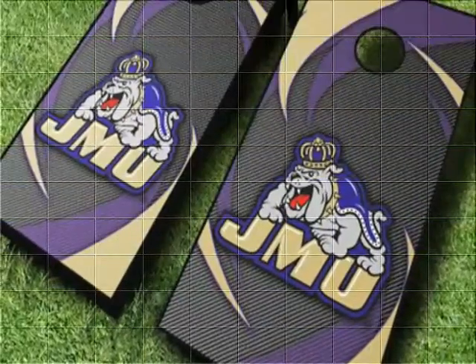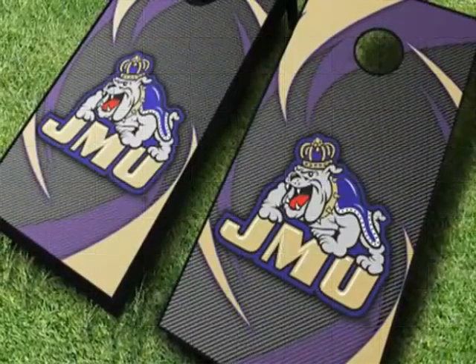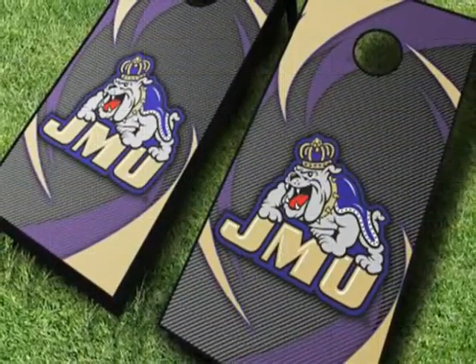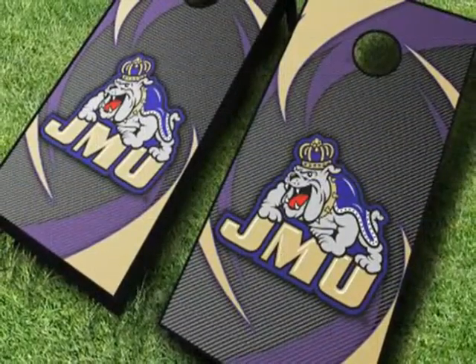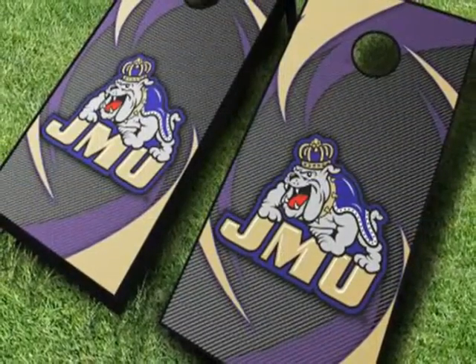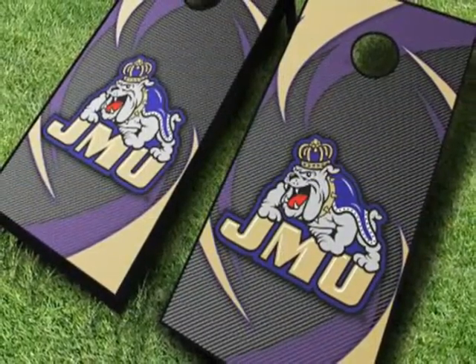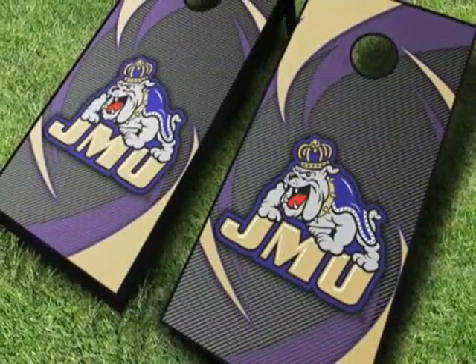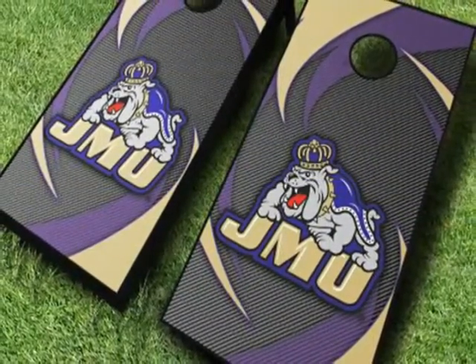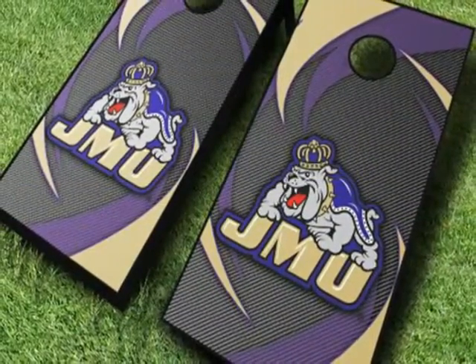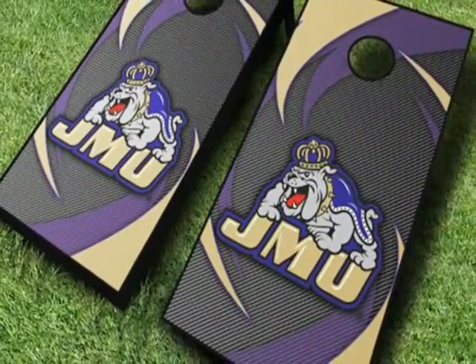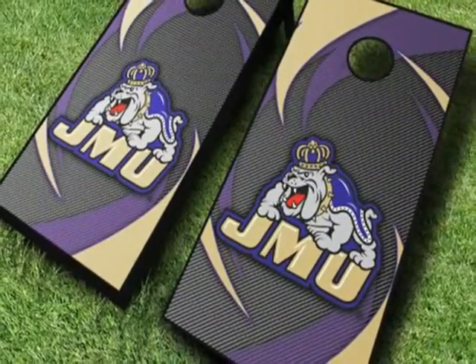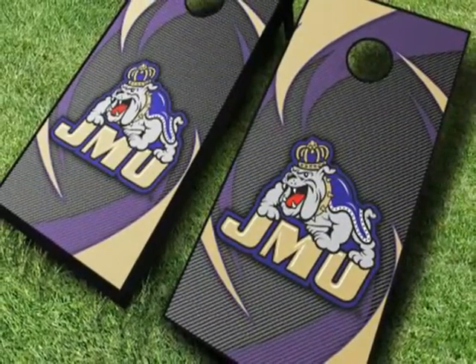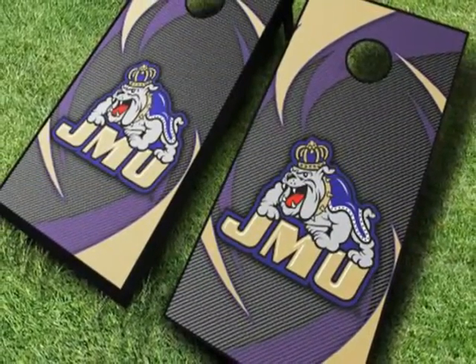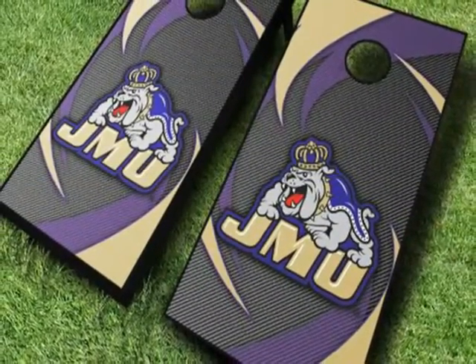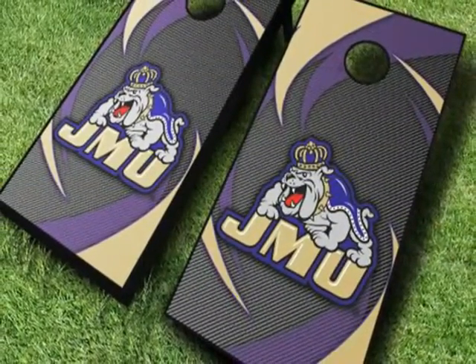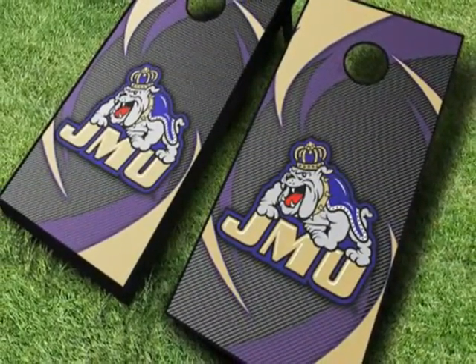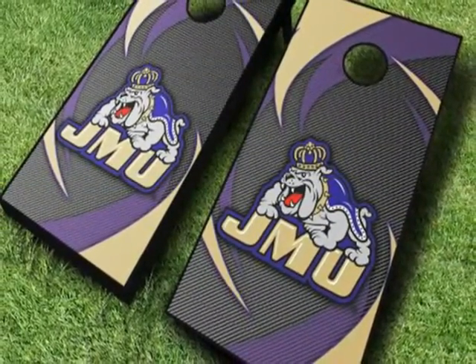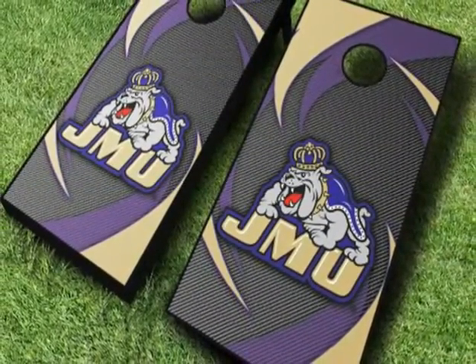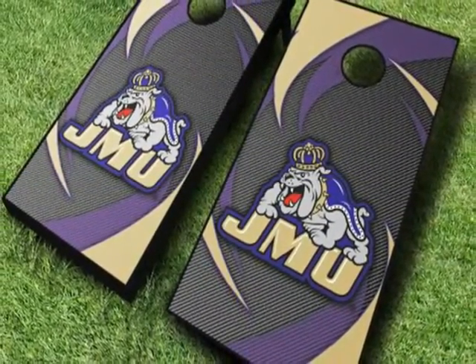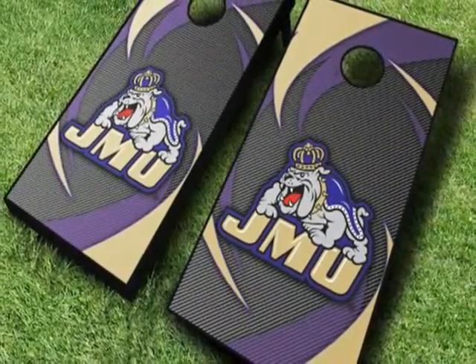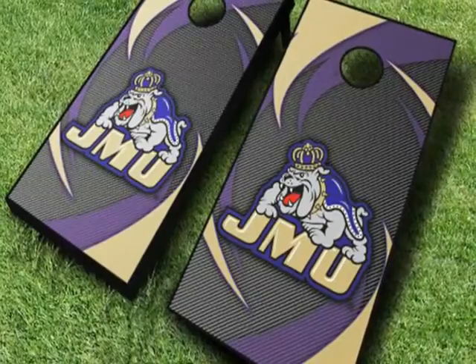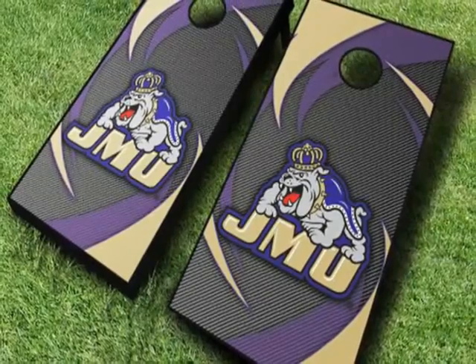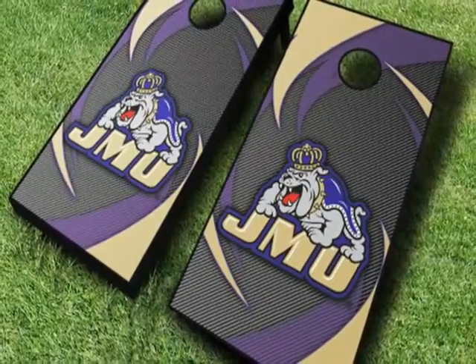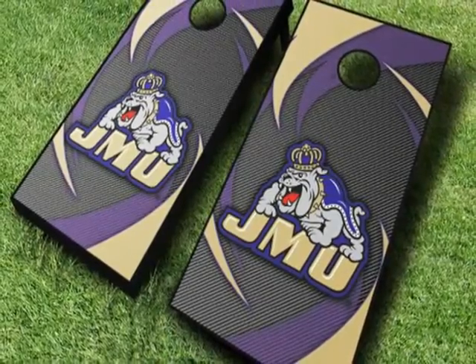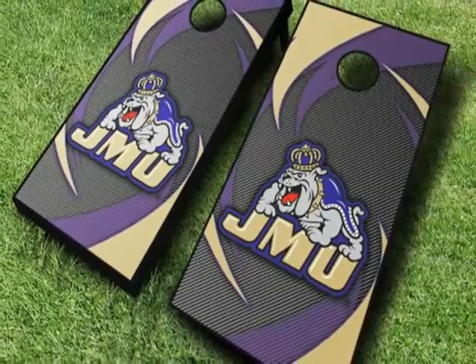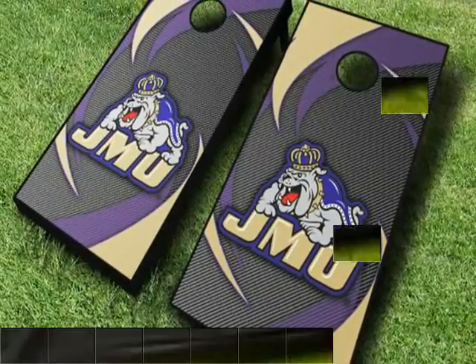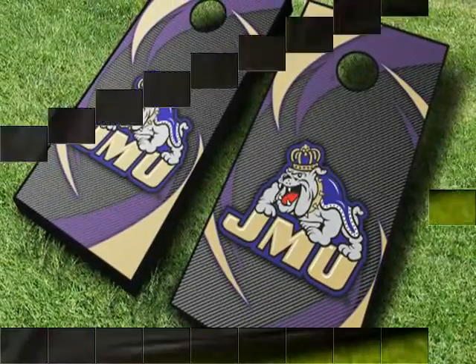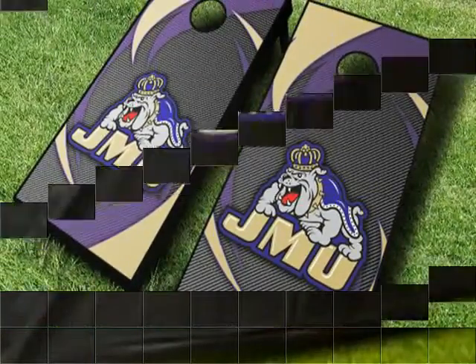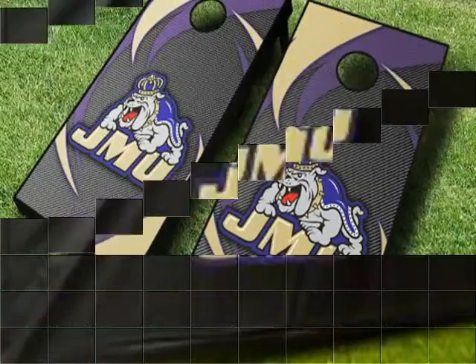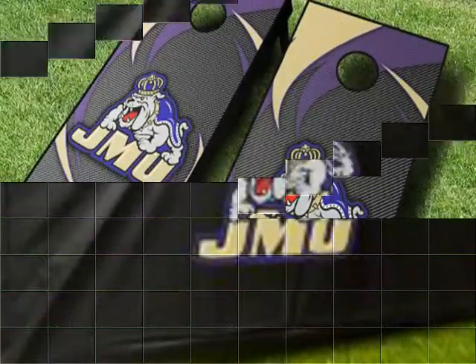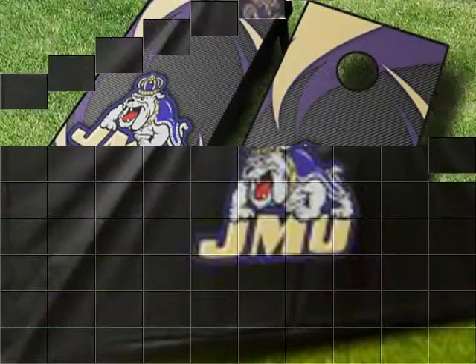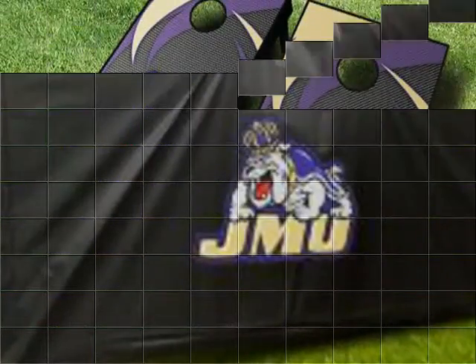Upgrade to pimp your cornhole boards with nightlights, a cornholer noisemaker, or a score tower drink holder.